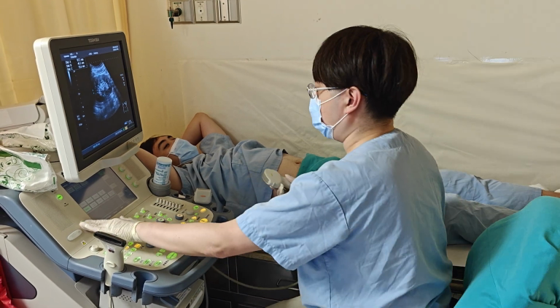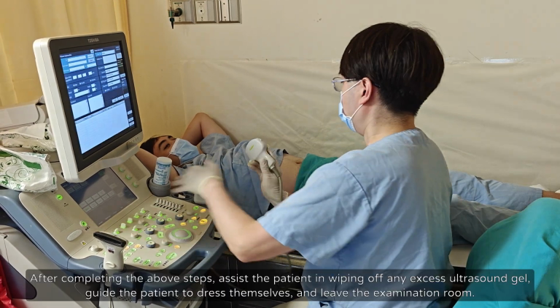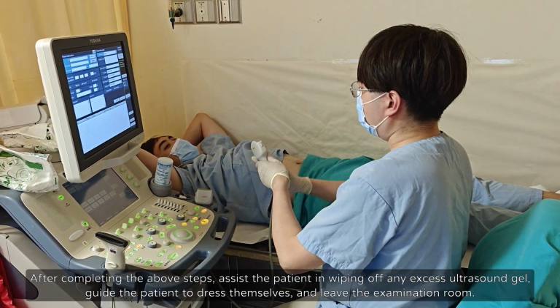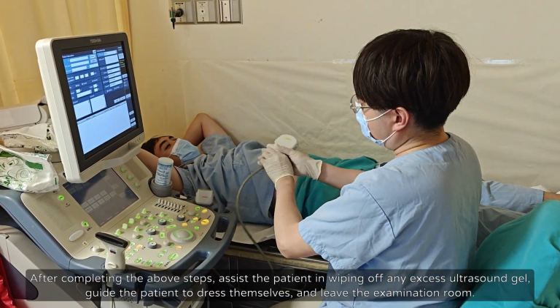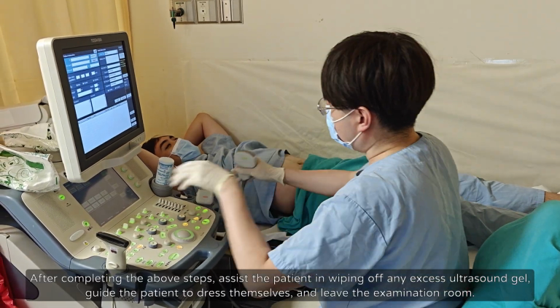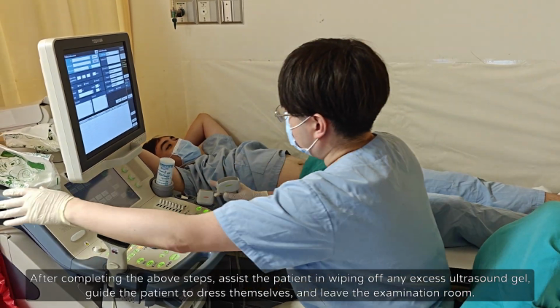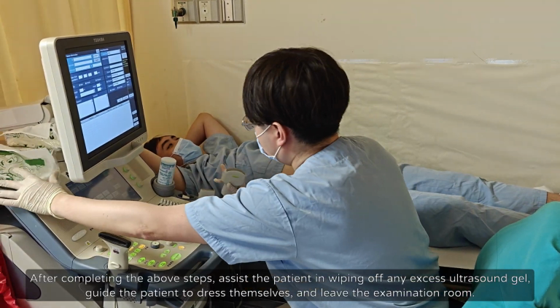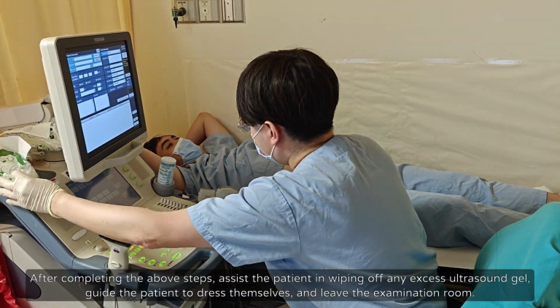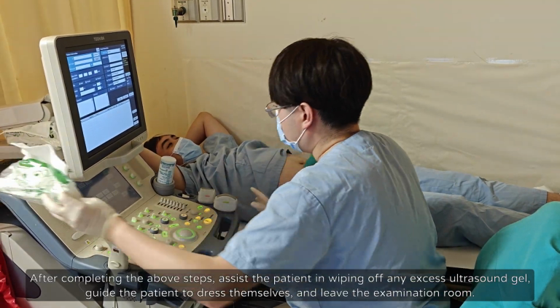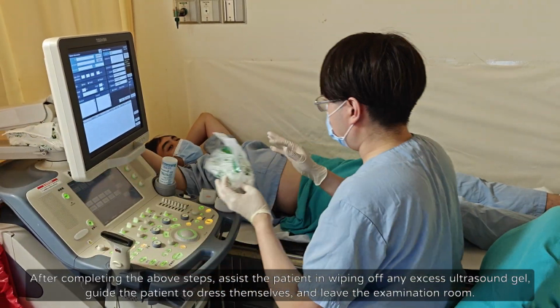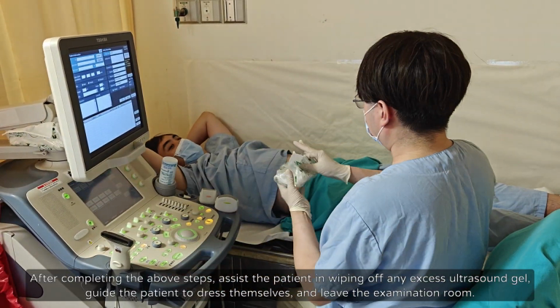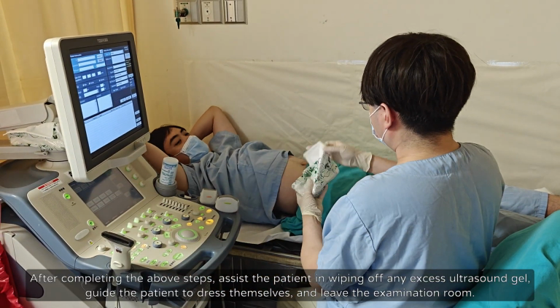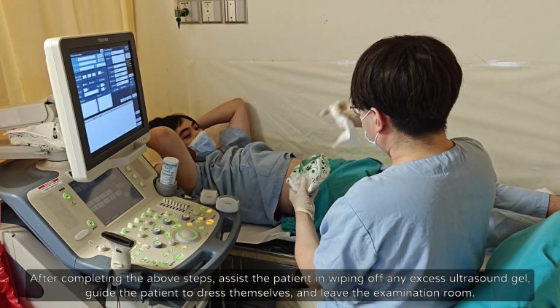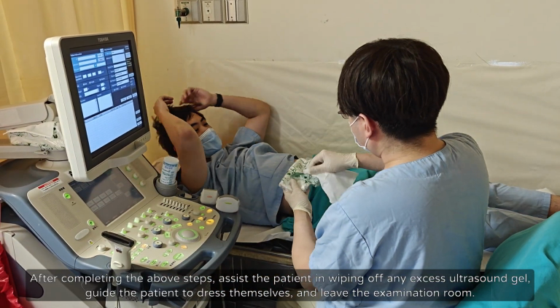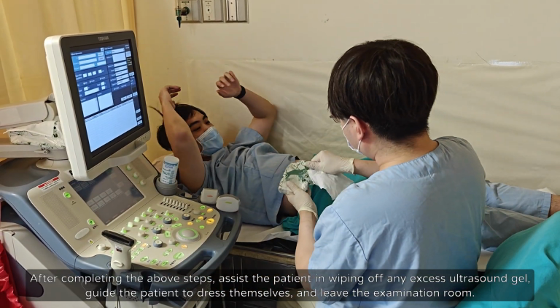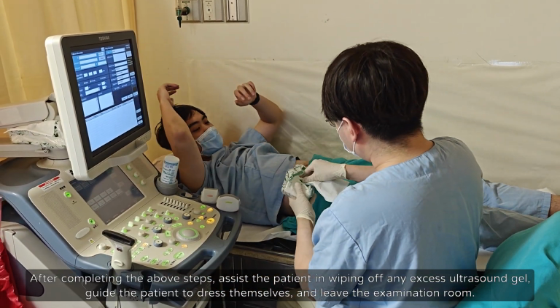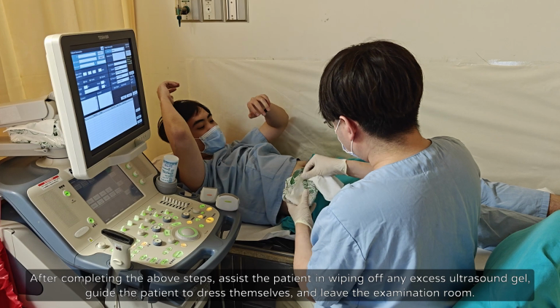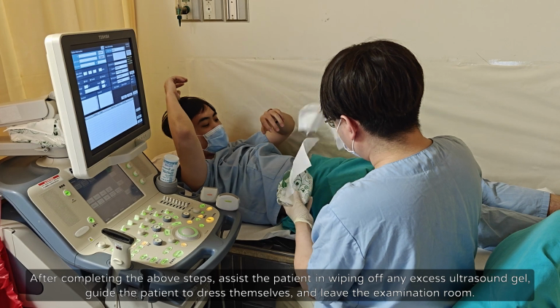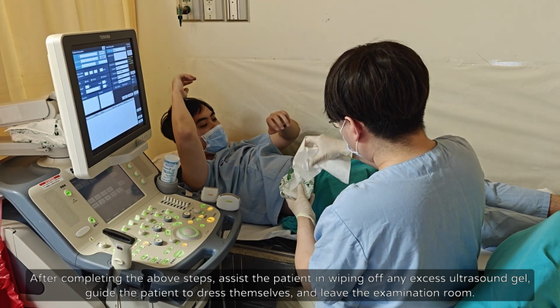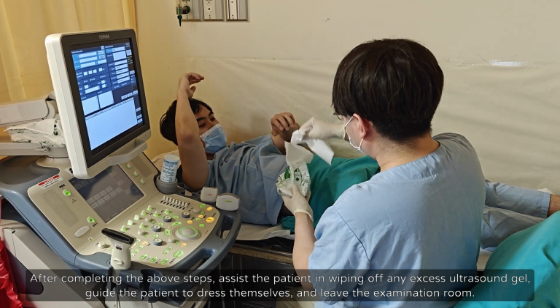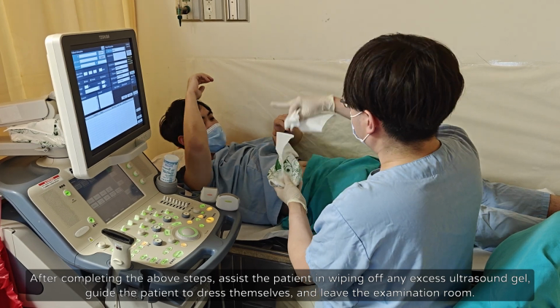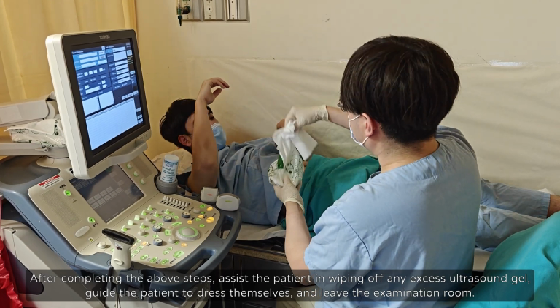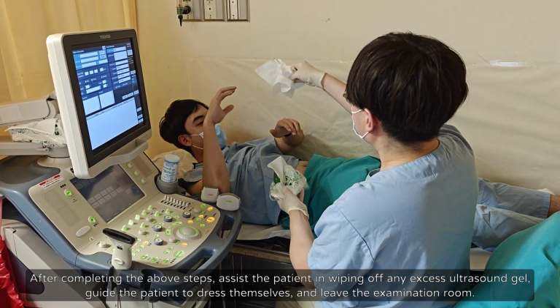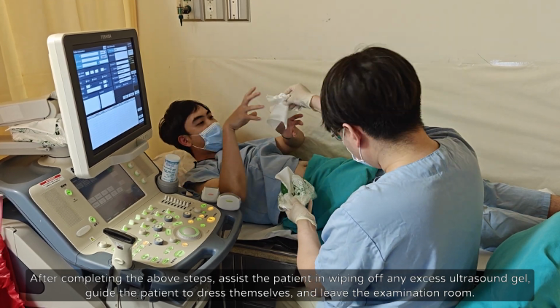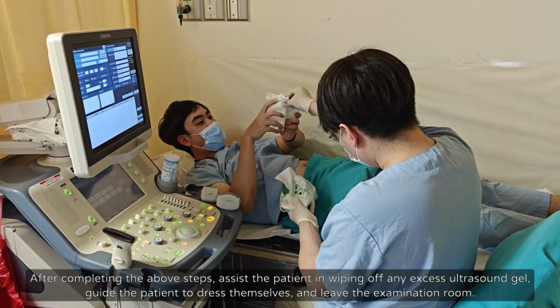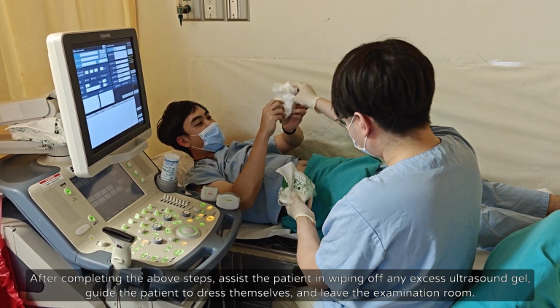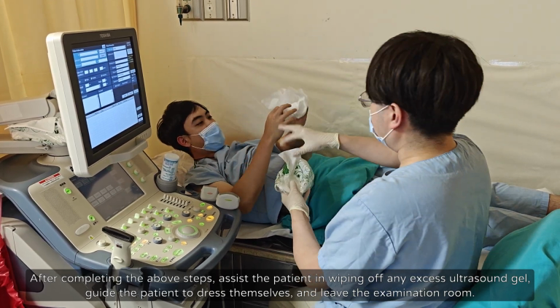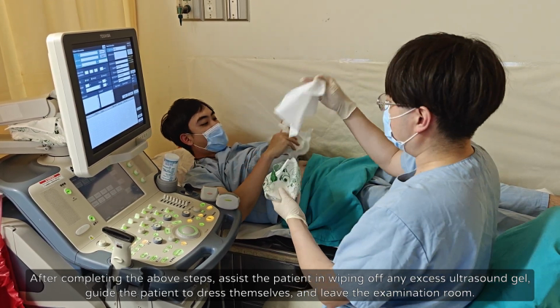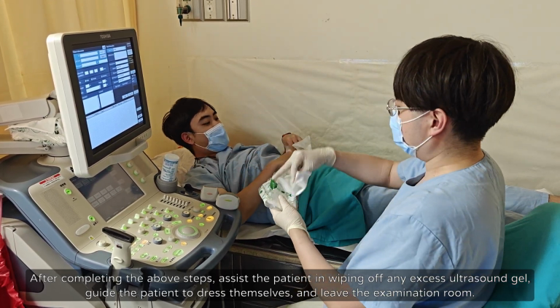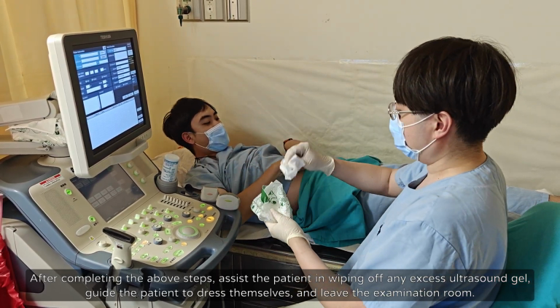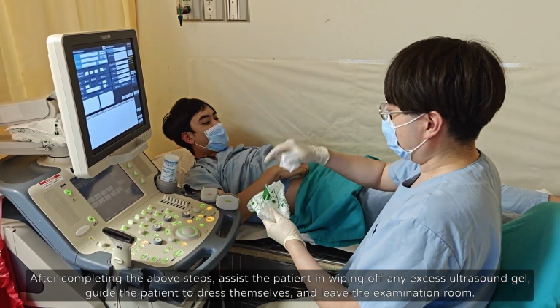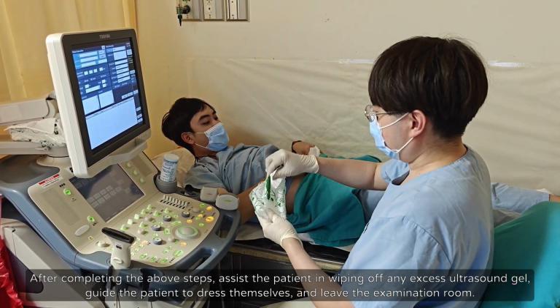After completing the above steps, assist the patient in wiping off any excess ultrasound gel, guide the patient to dress themselves, and leave the examination room.